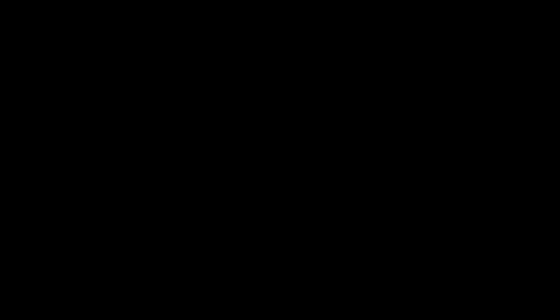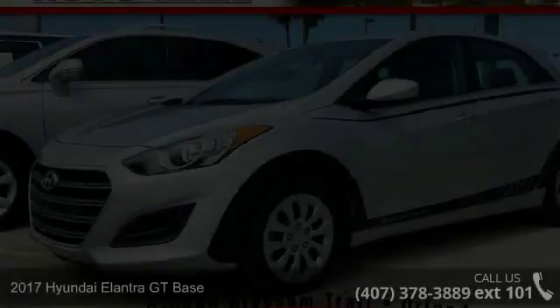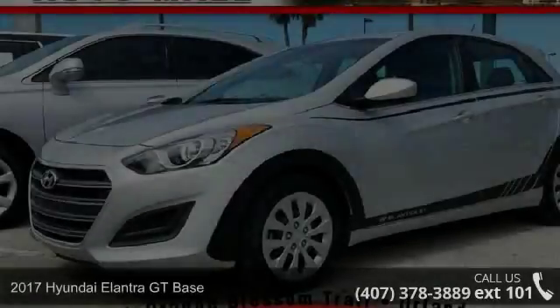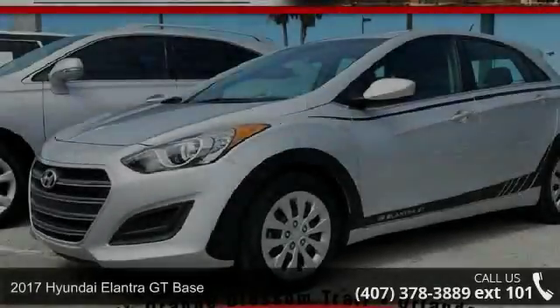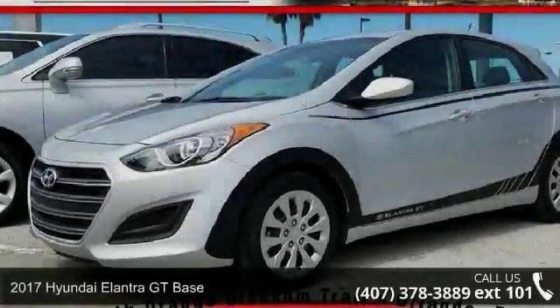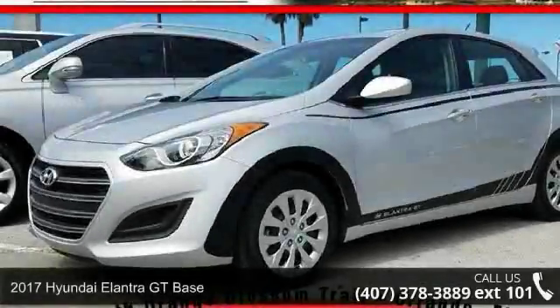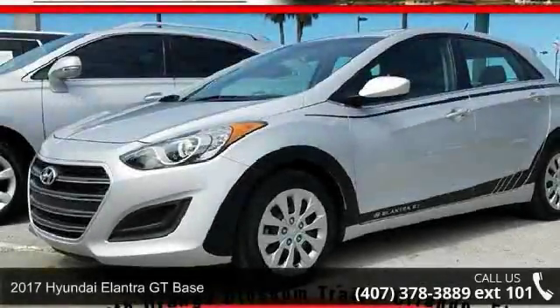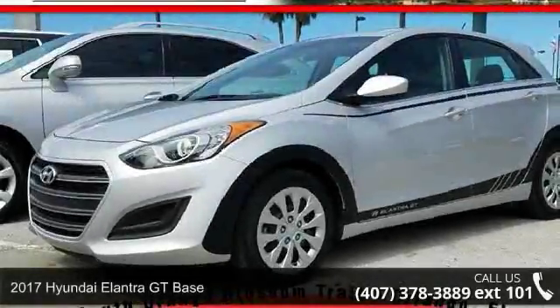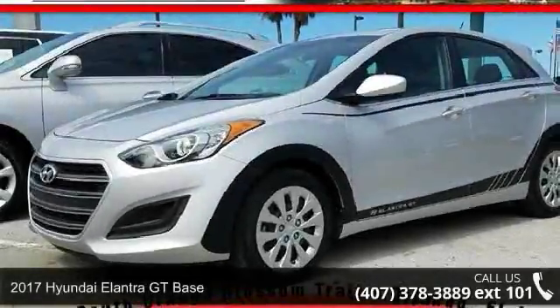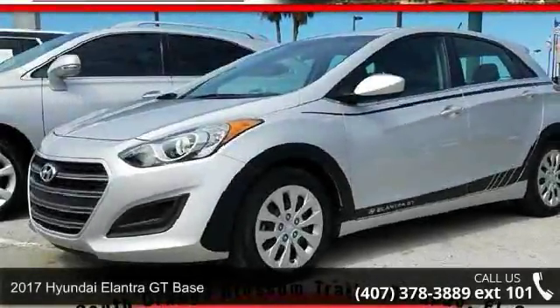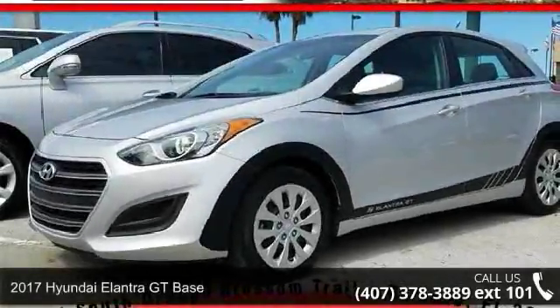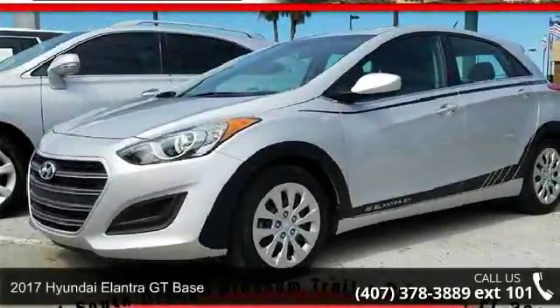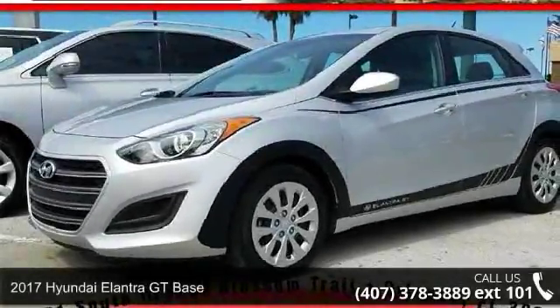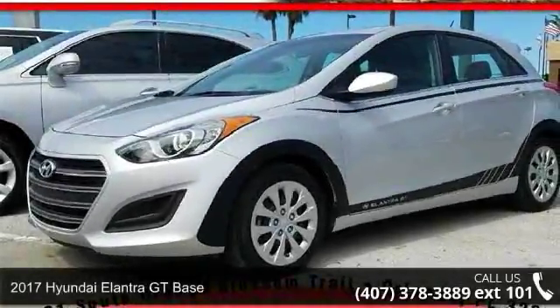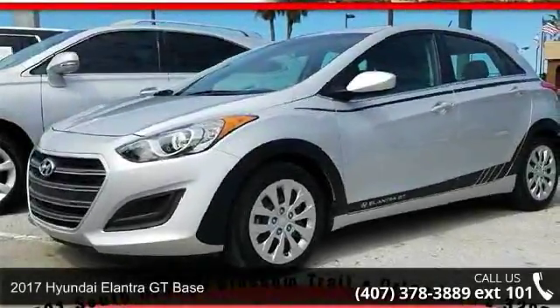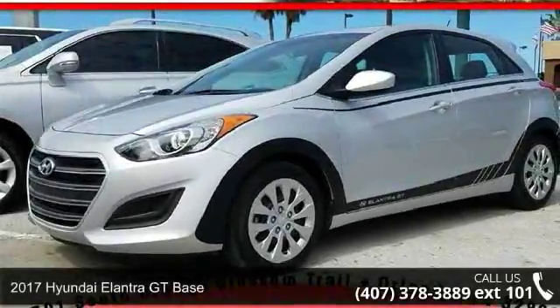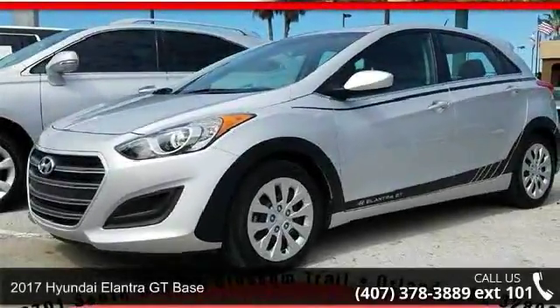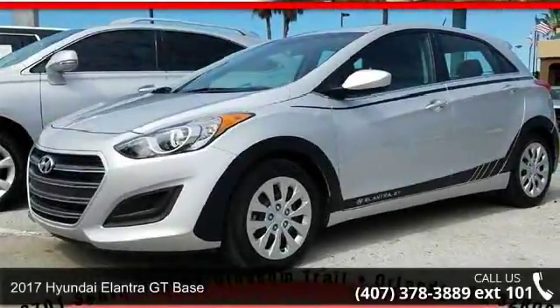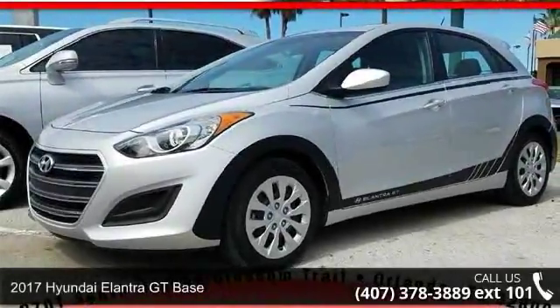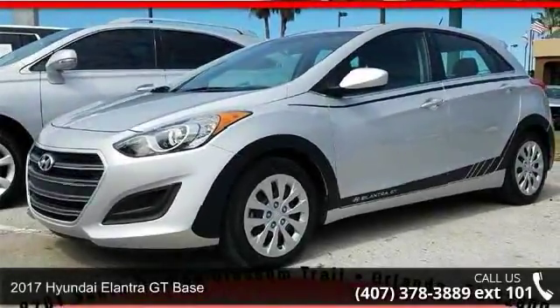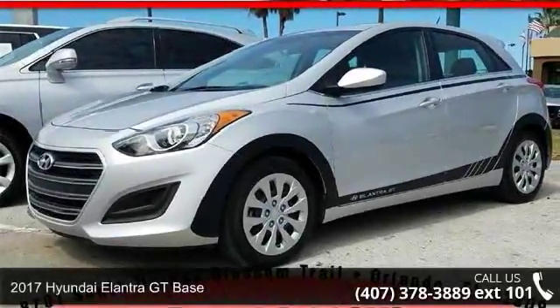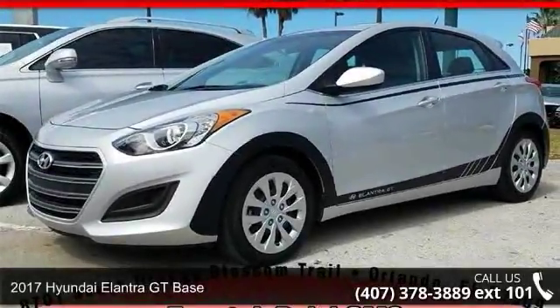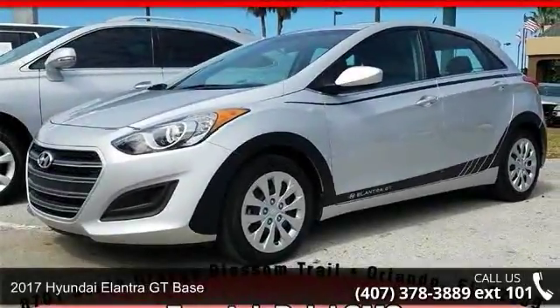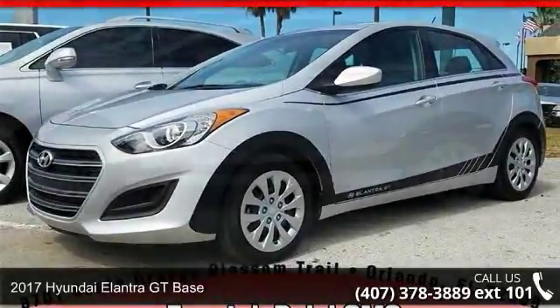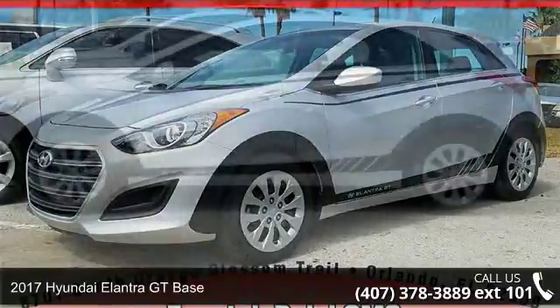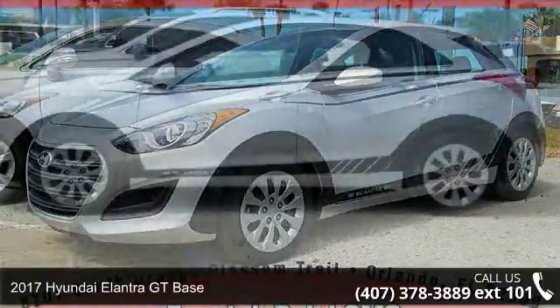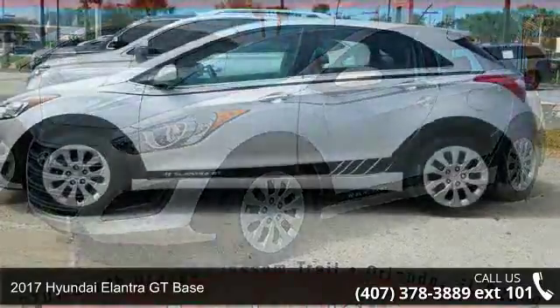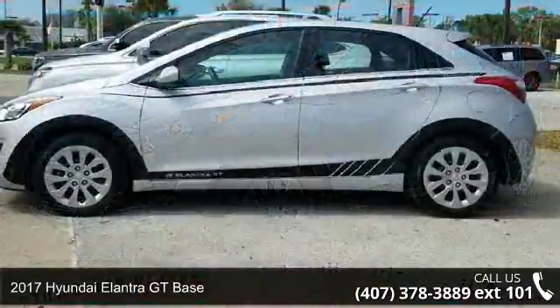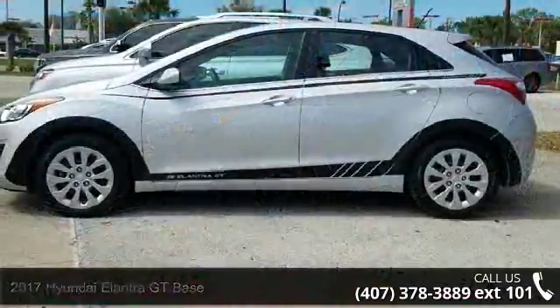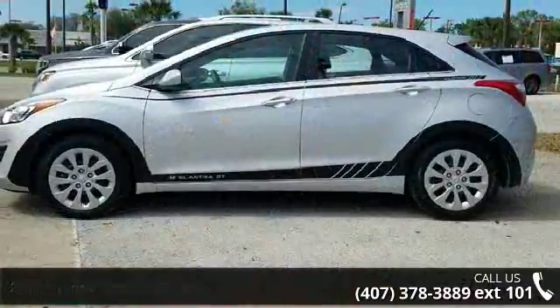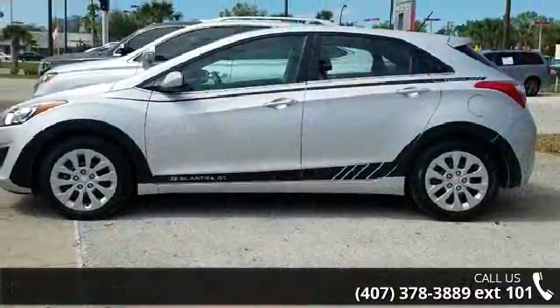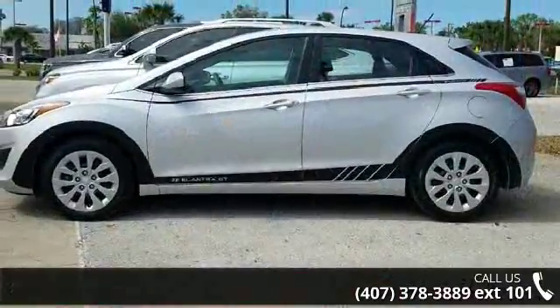Imagine yourself in this 2017 Hyundai Elantra GT base. This may be the set of wheels you've been looking for.